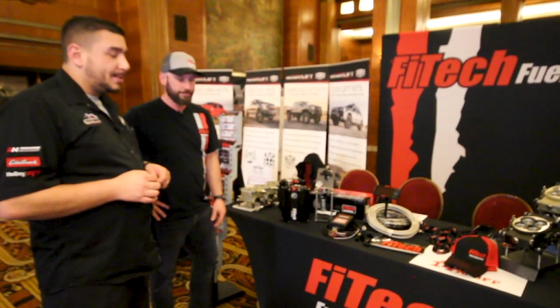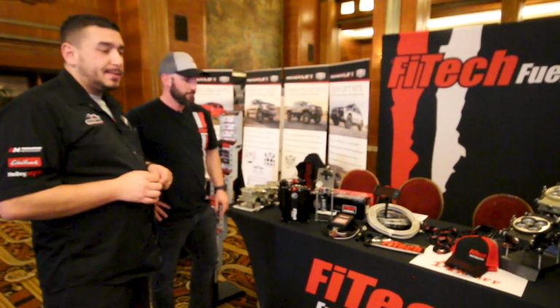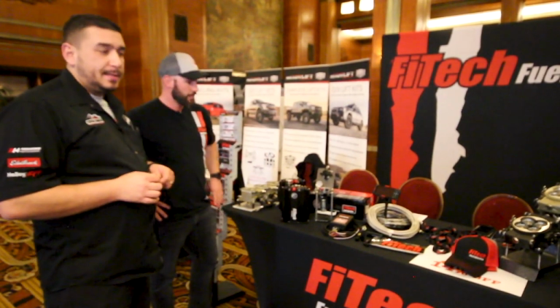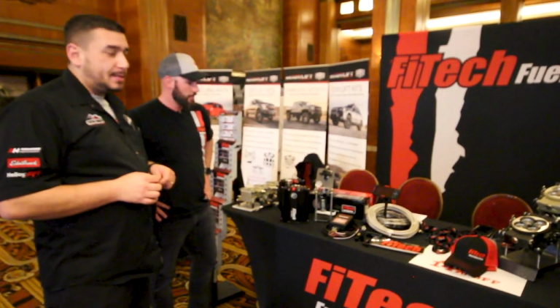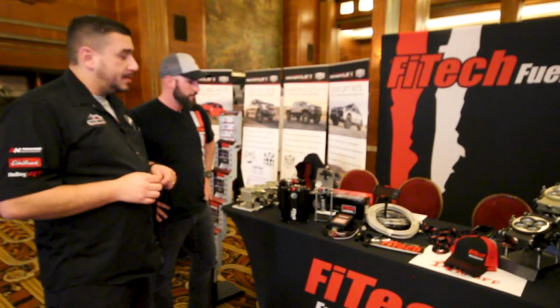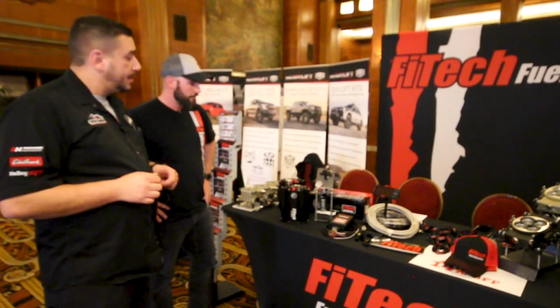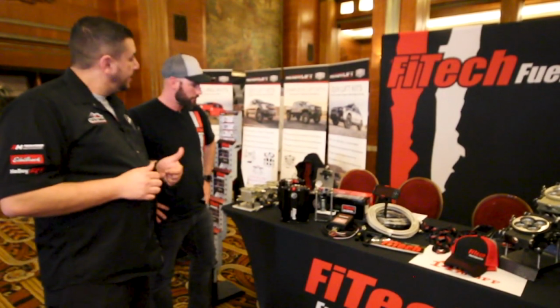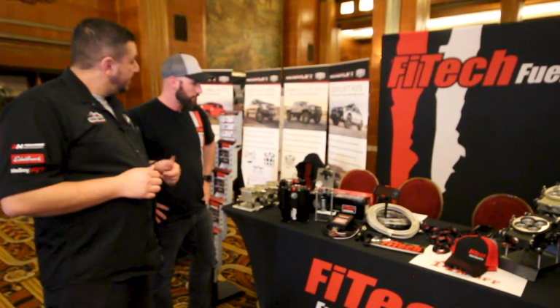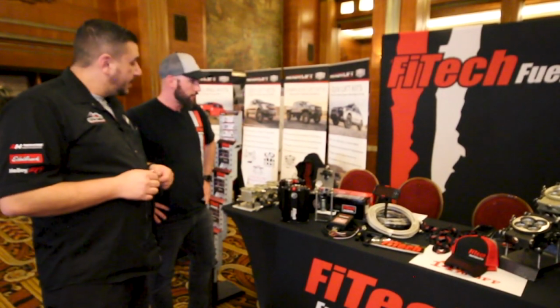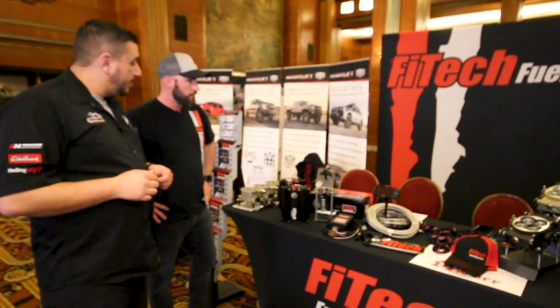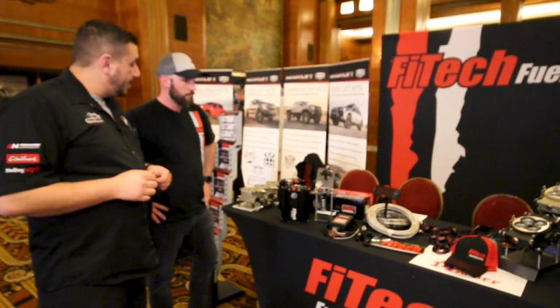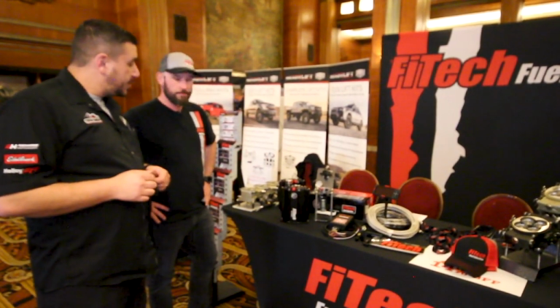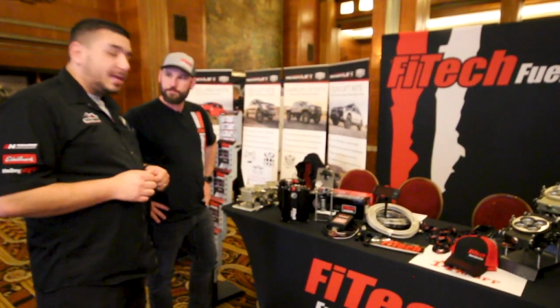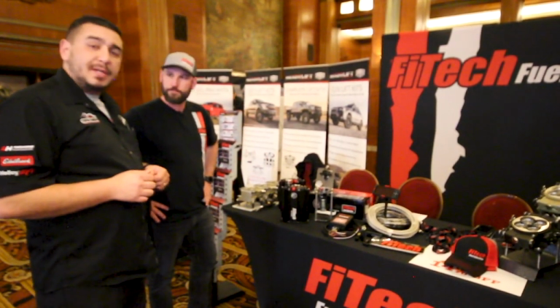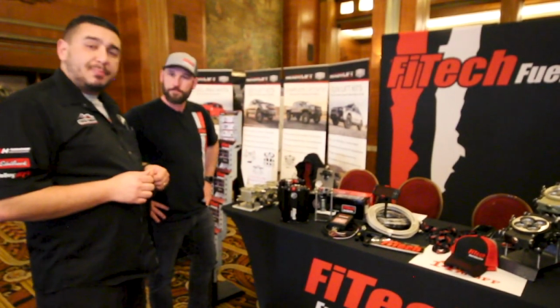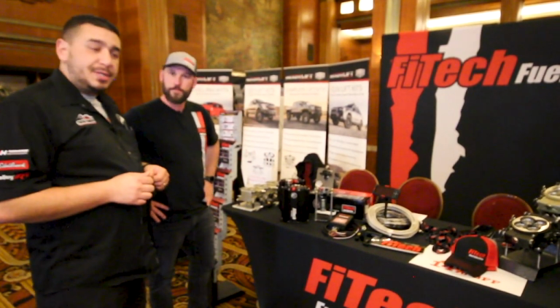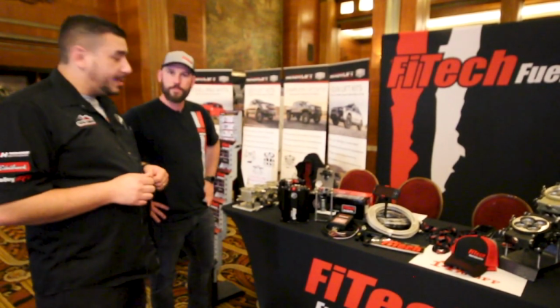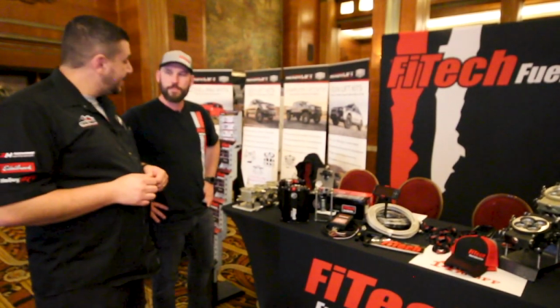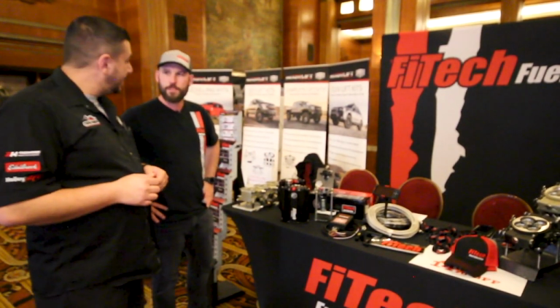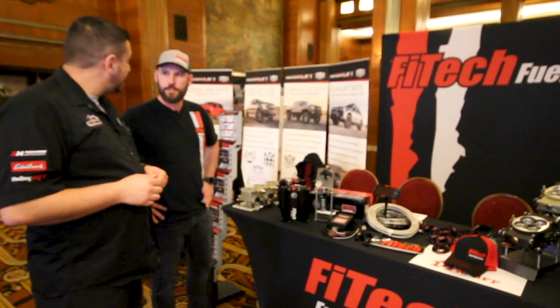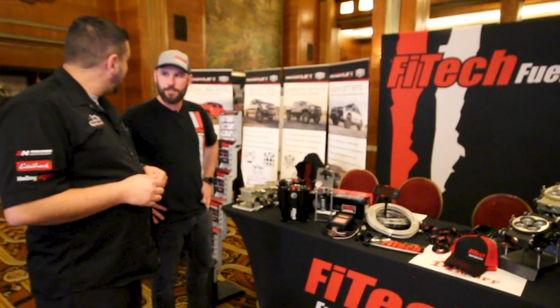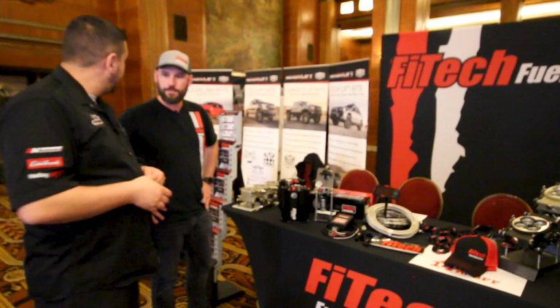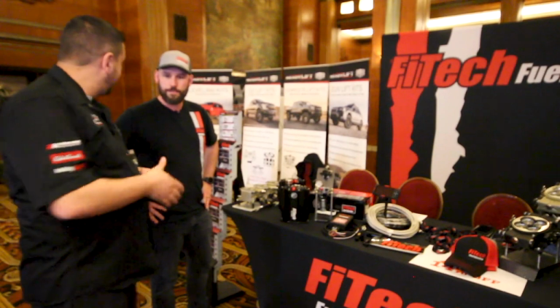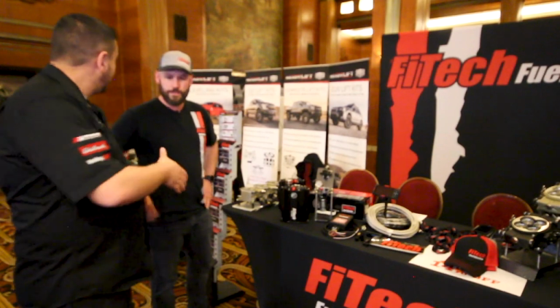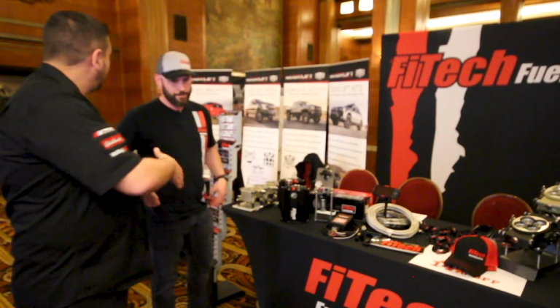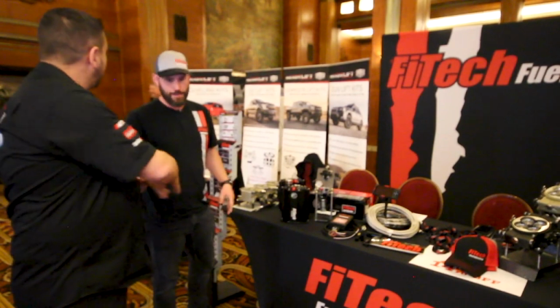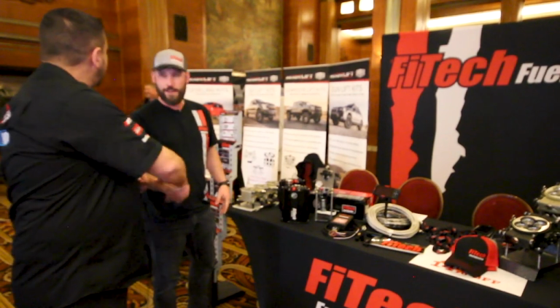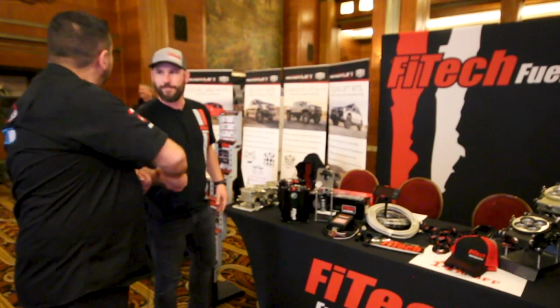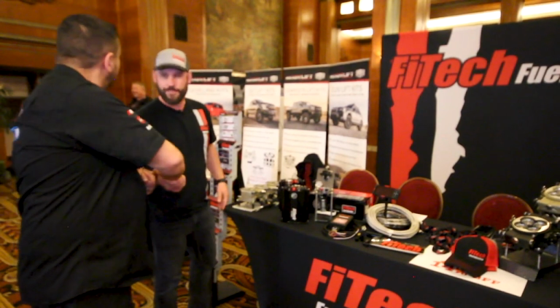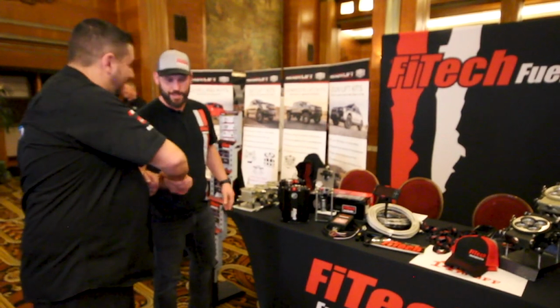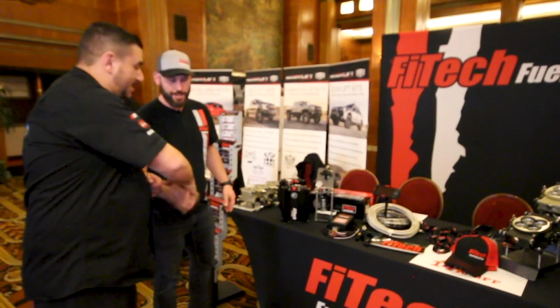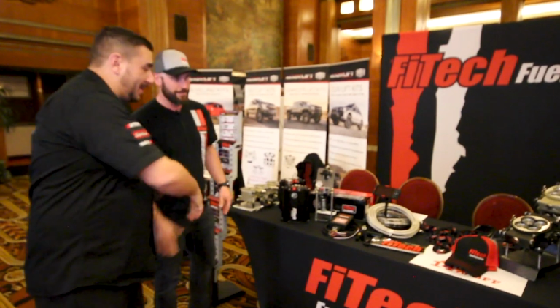We also have a six-pack setup available for LS-based motors — it'll come with the intake manifold and everything. So you get that nostalgic look but with modern performance. Excellent — thank you very much, Bryce.